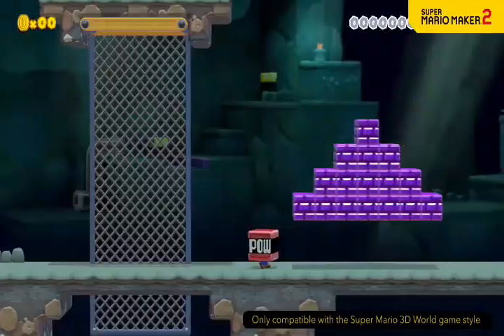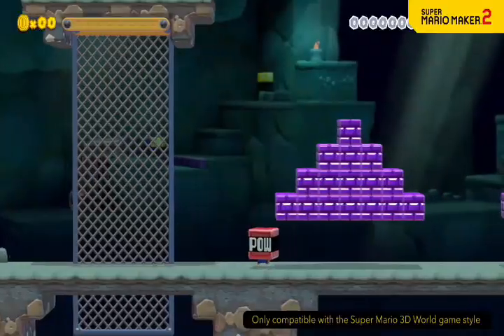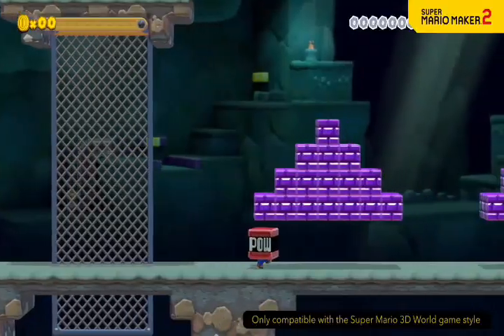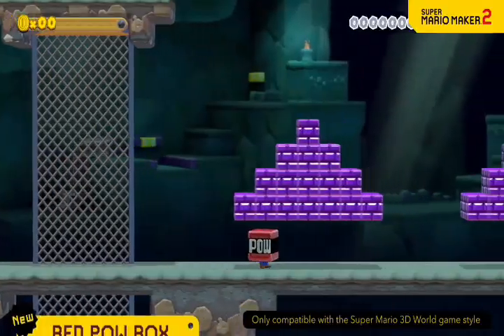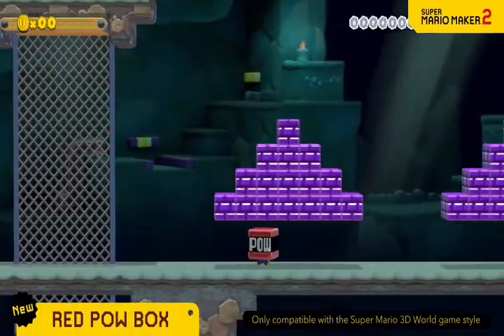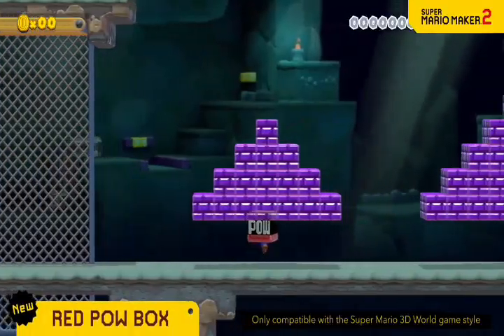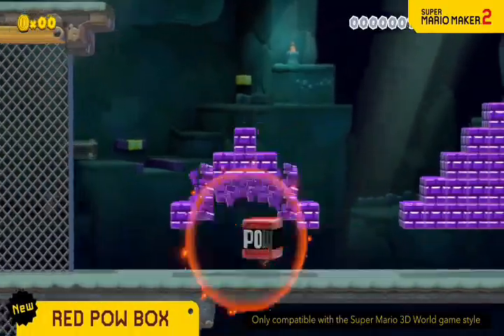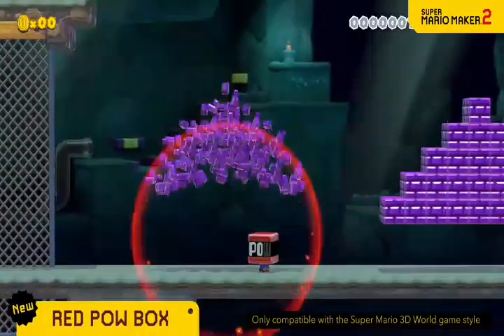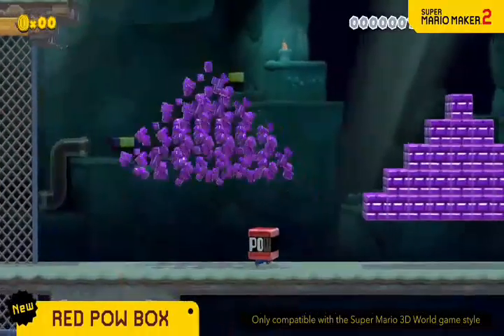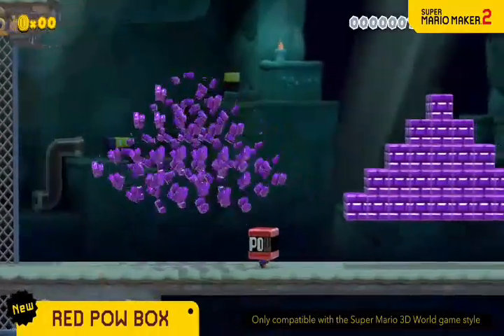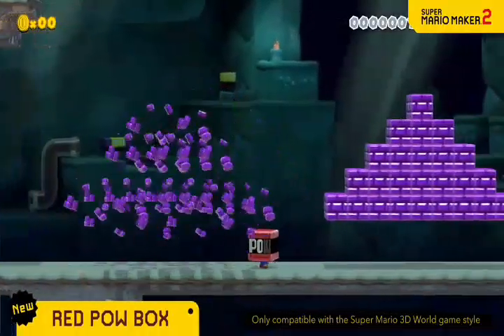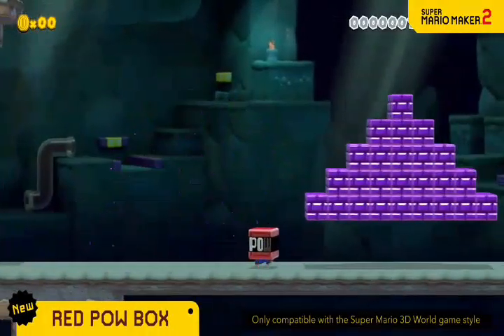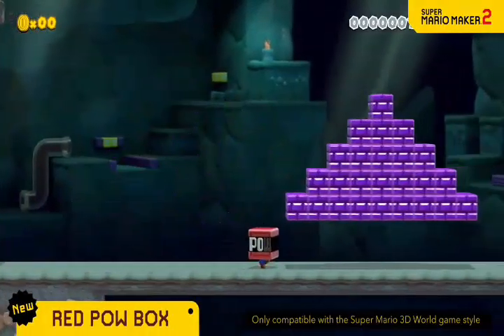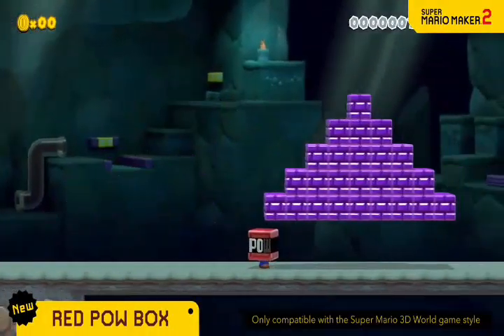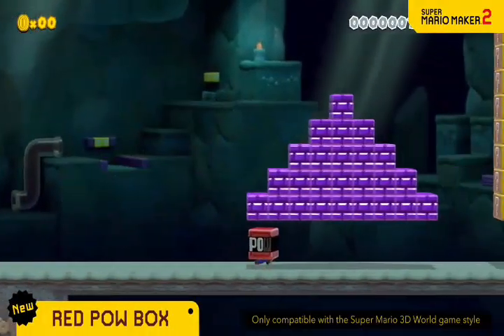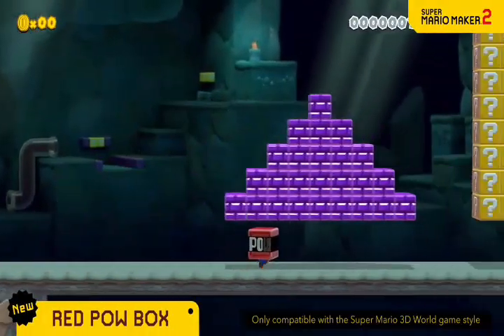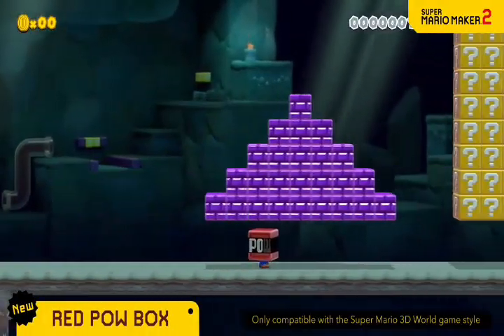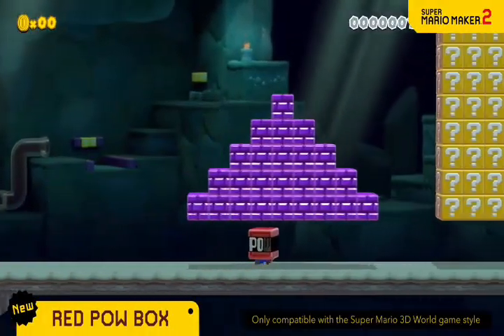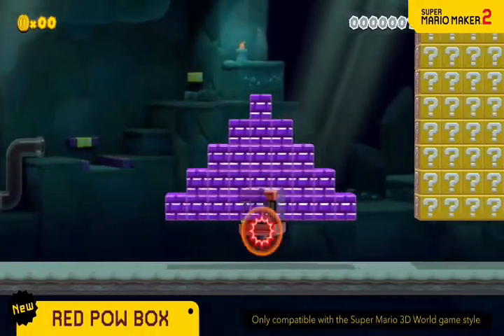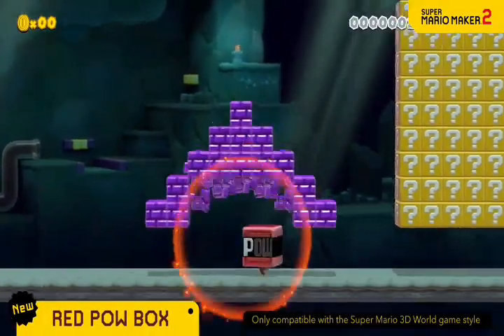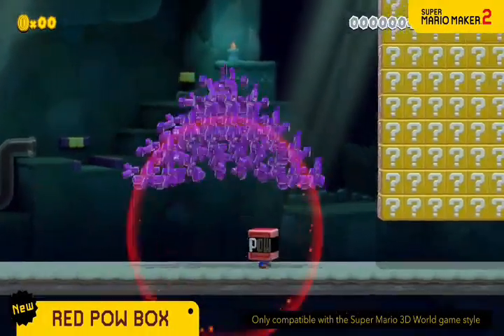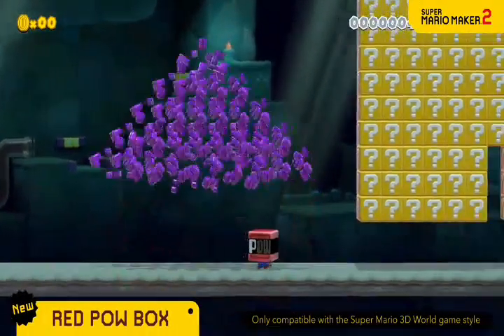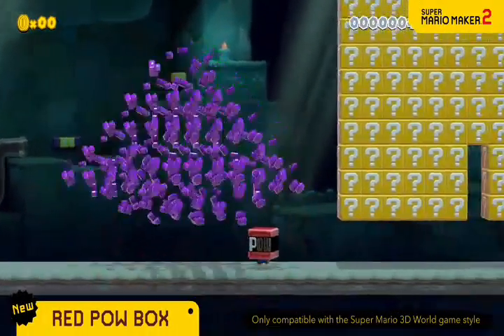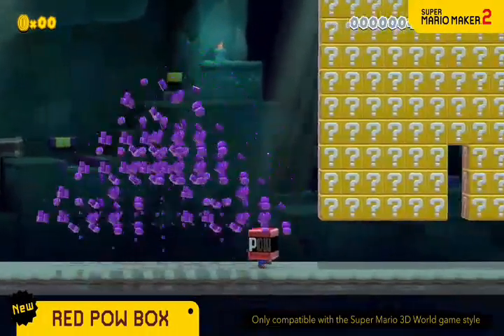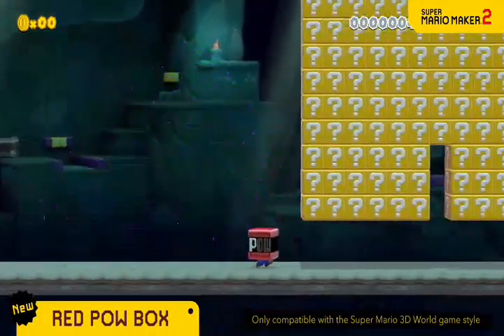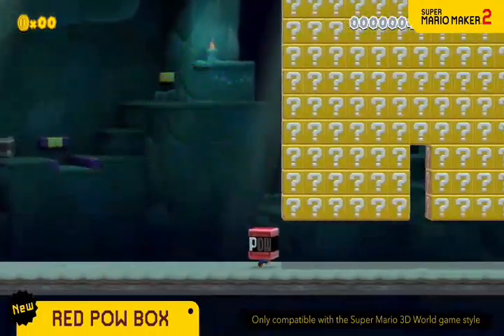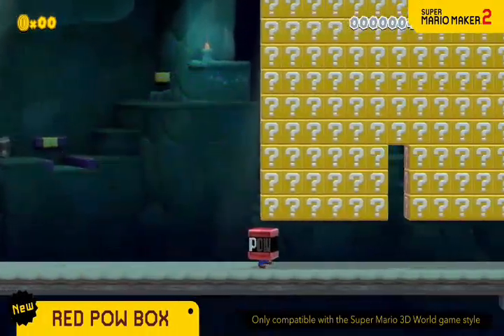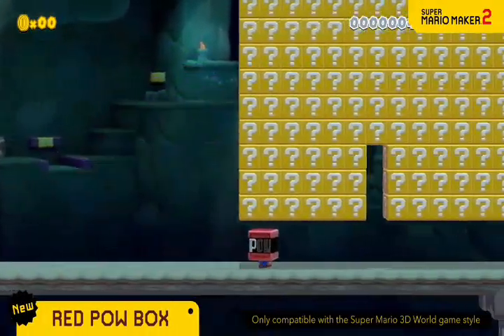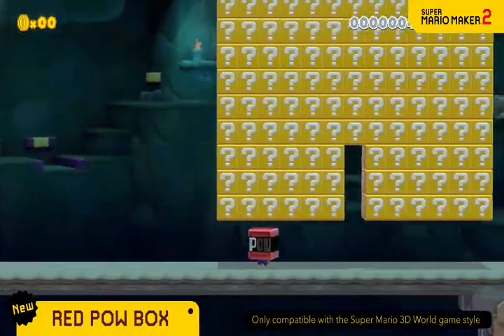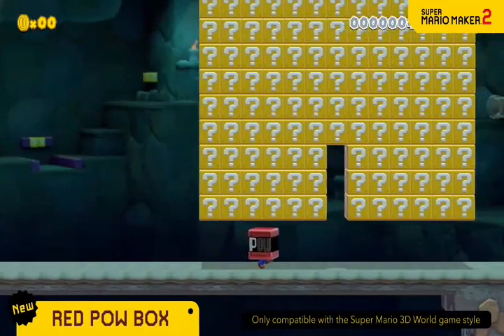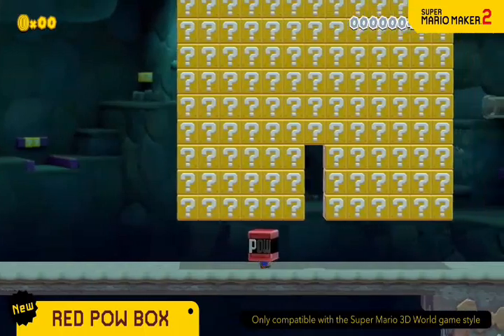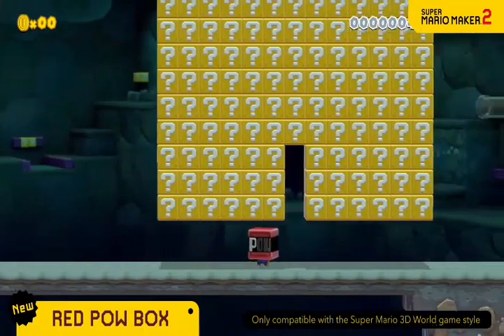With the Red Pow Box on your head, you can unleash a POW! It's good for three uses.